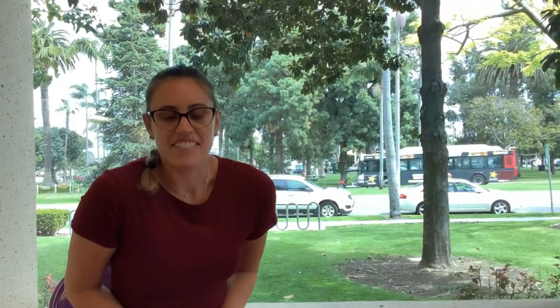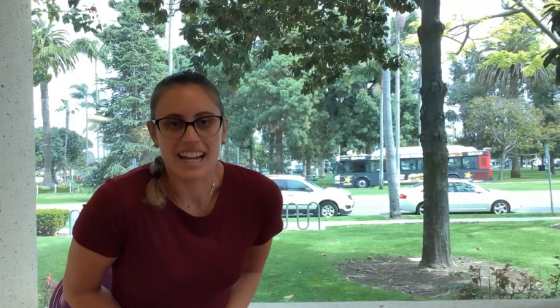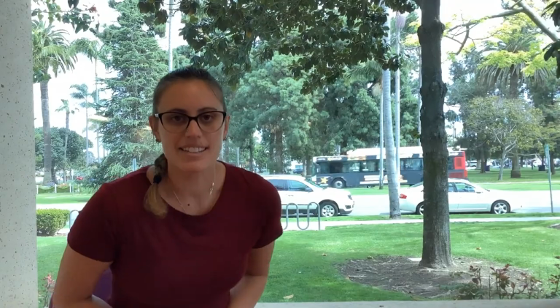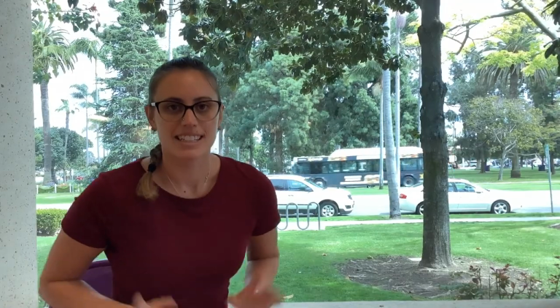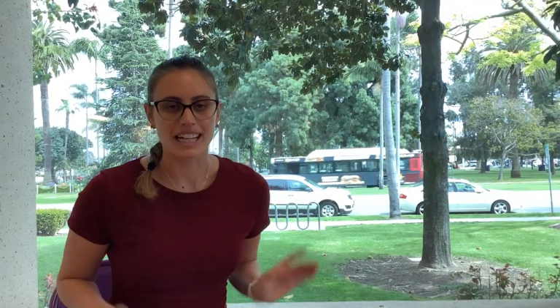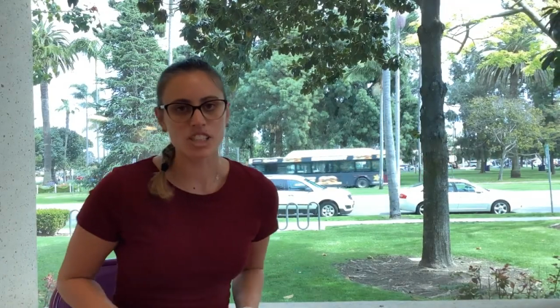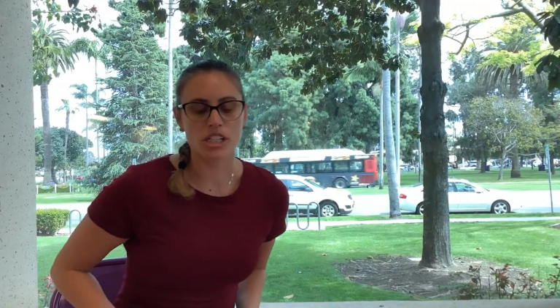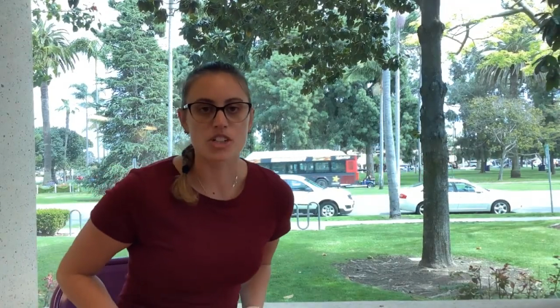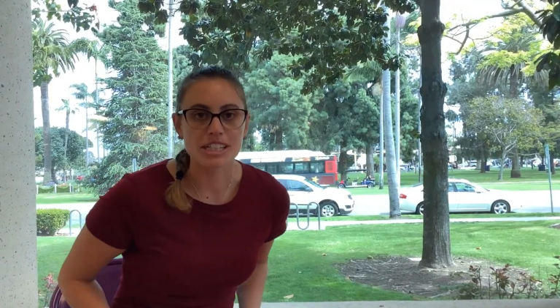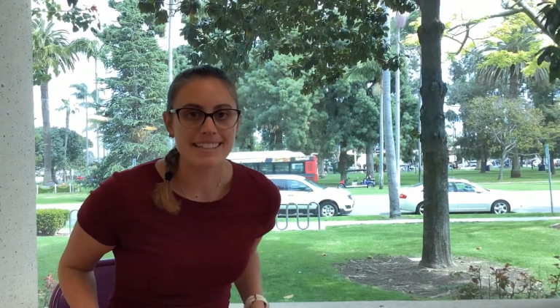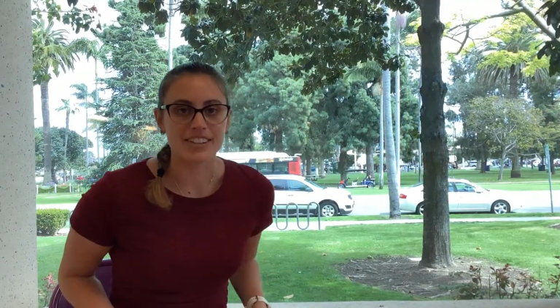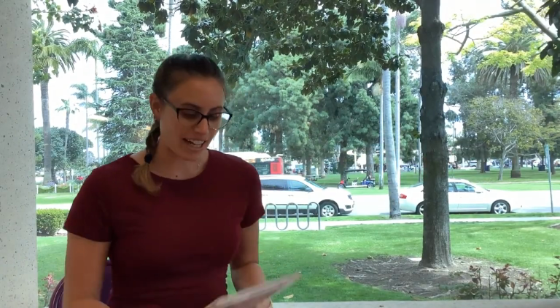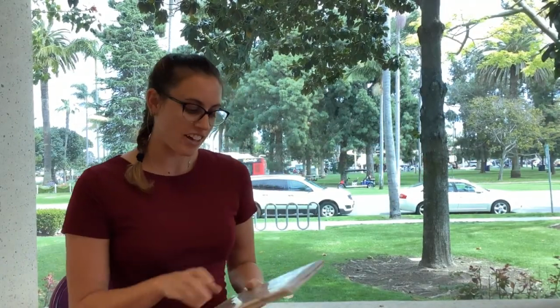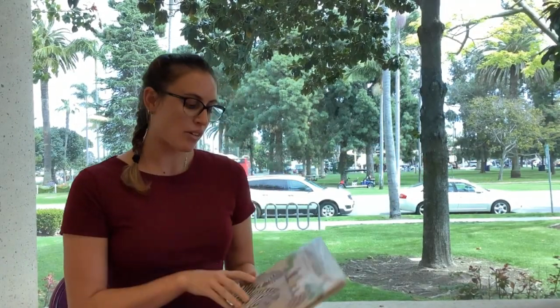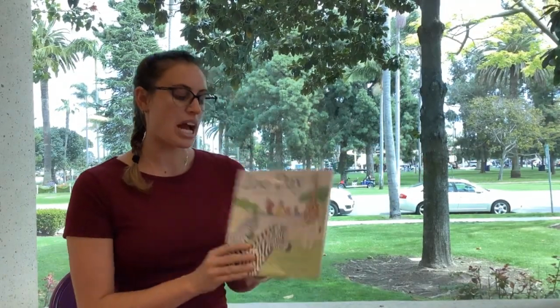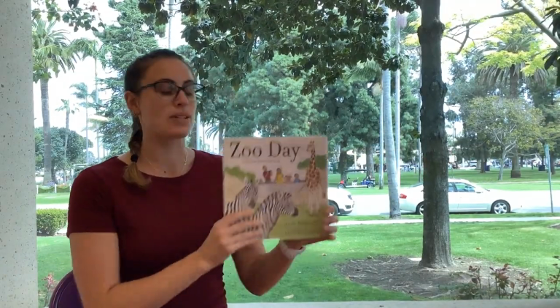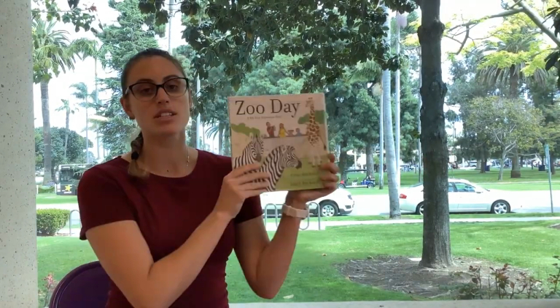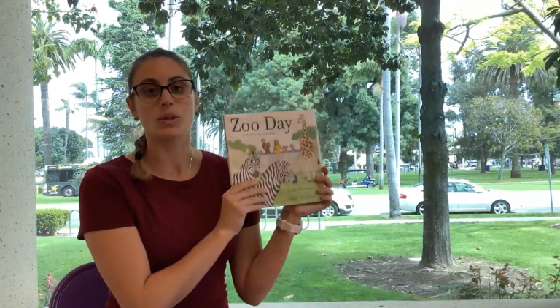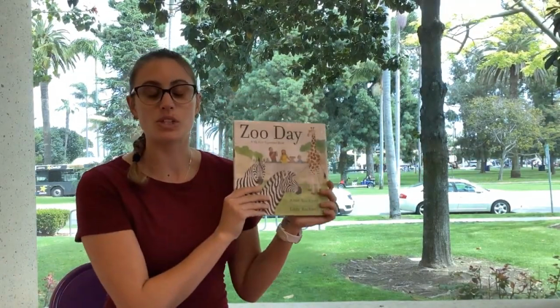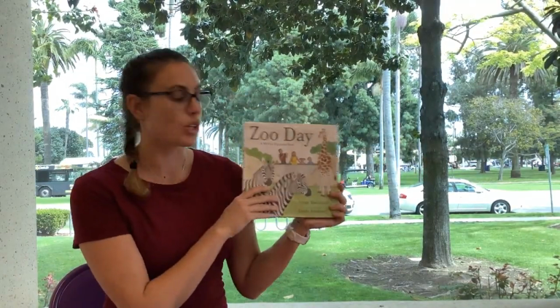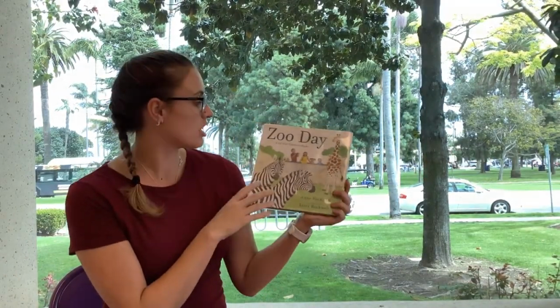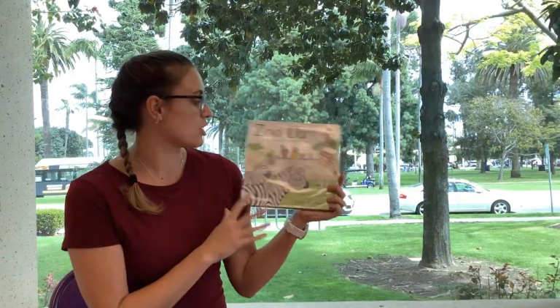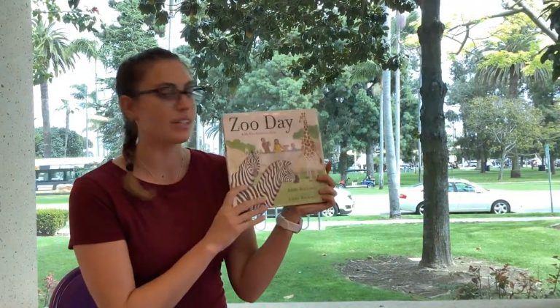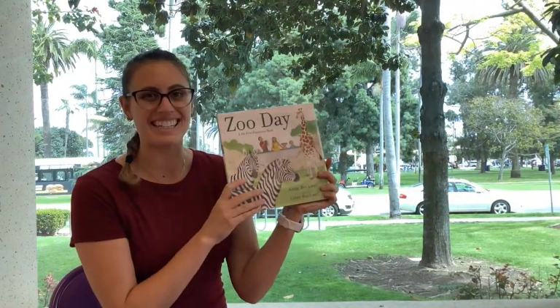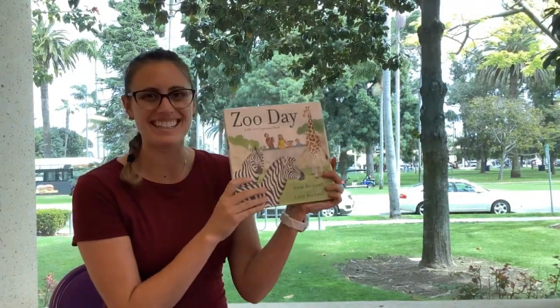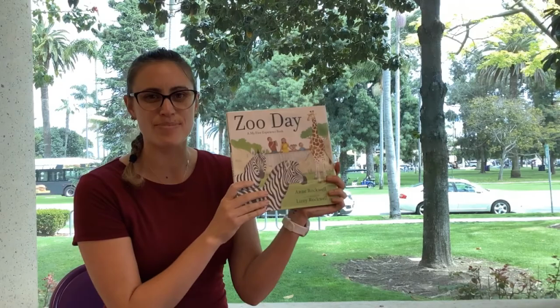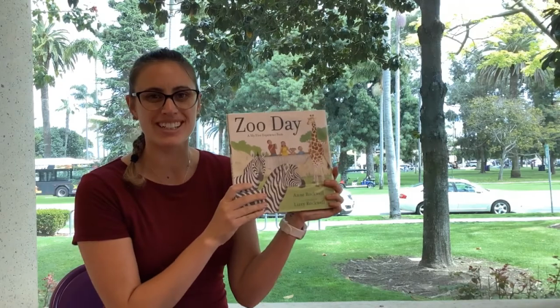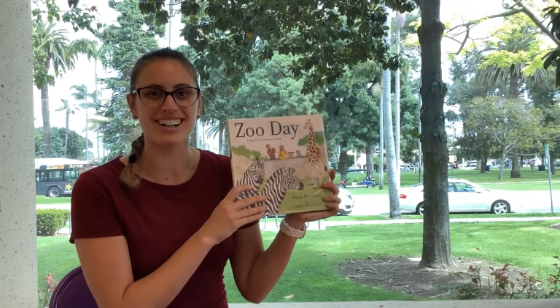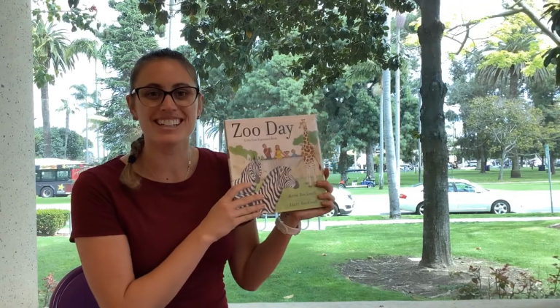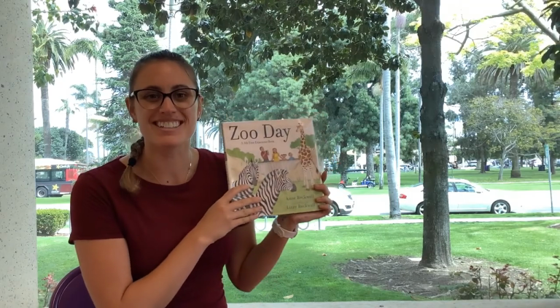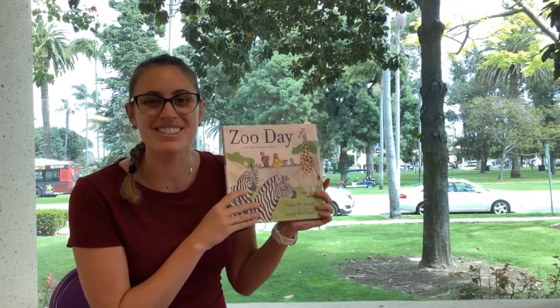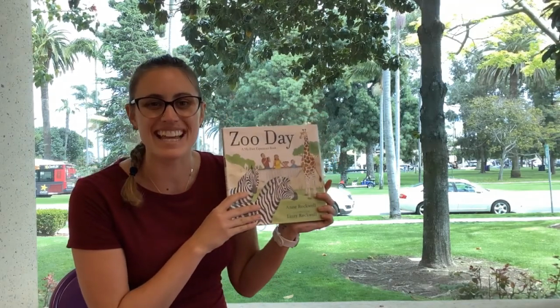Friends, let's go on a journey together and find out what happens when you go to the zoo in this book called Zoo Day.